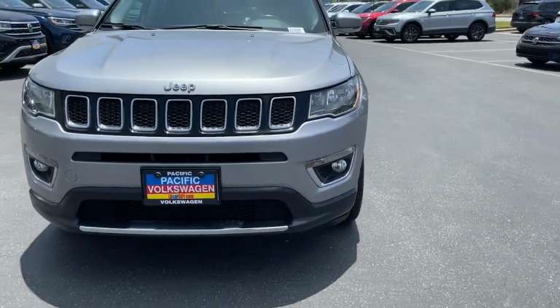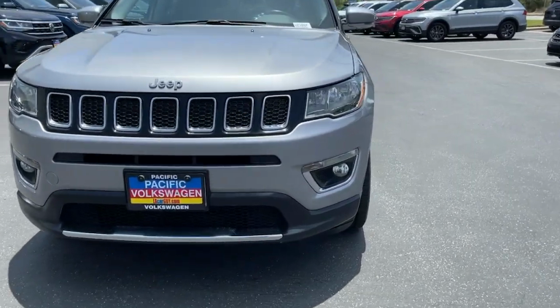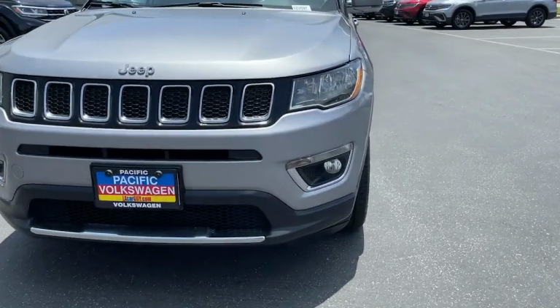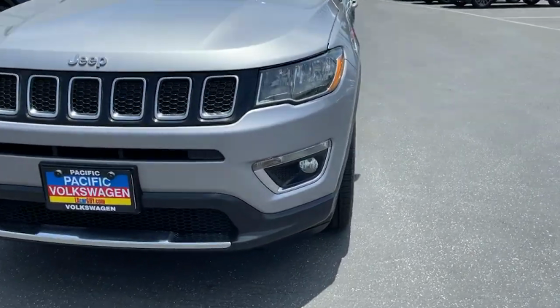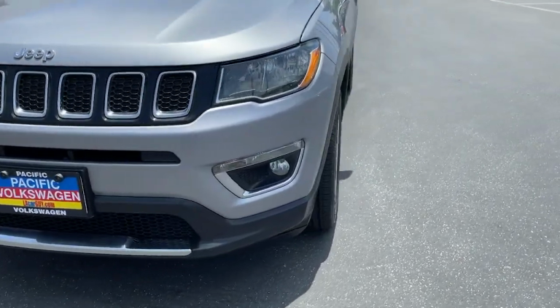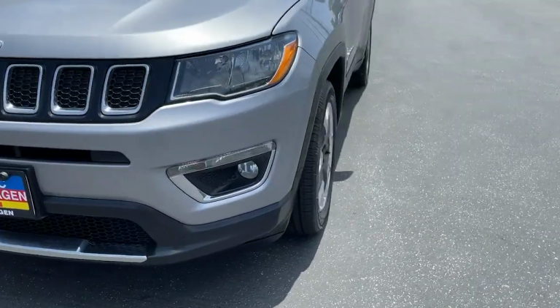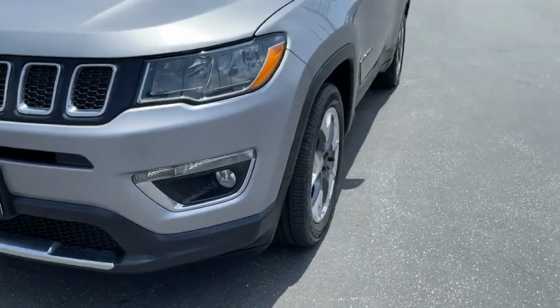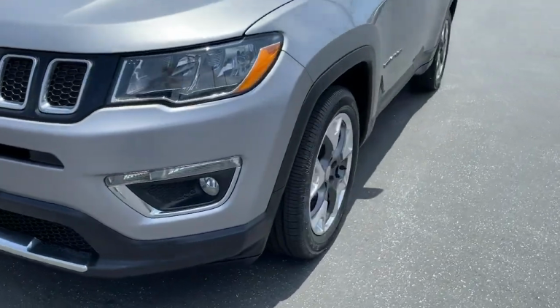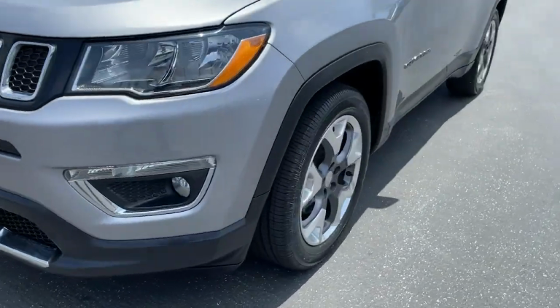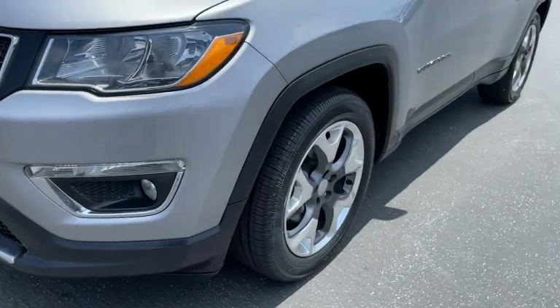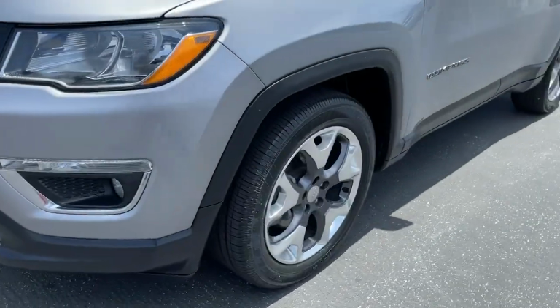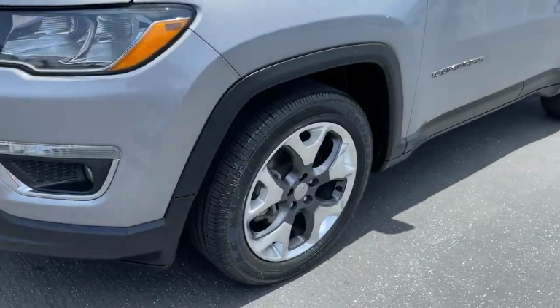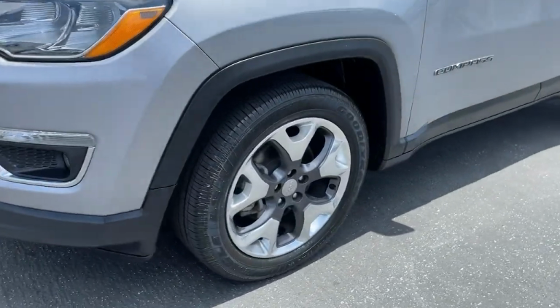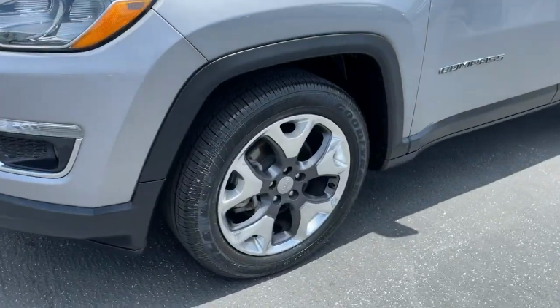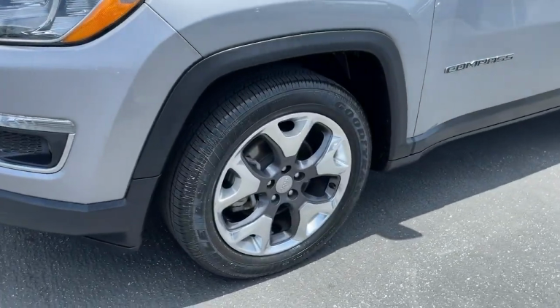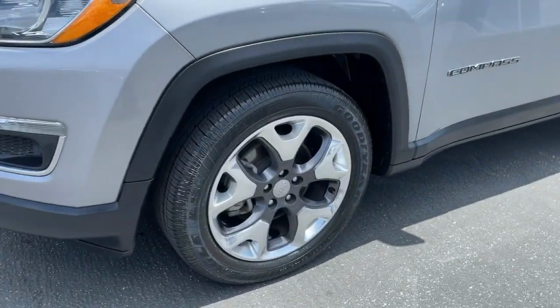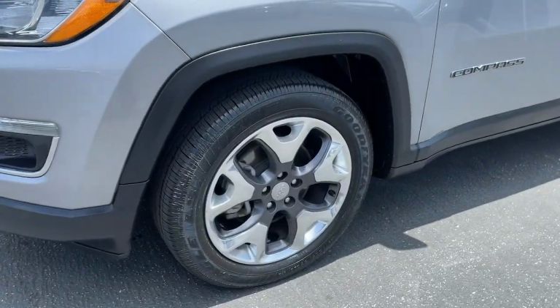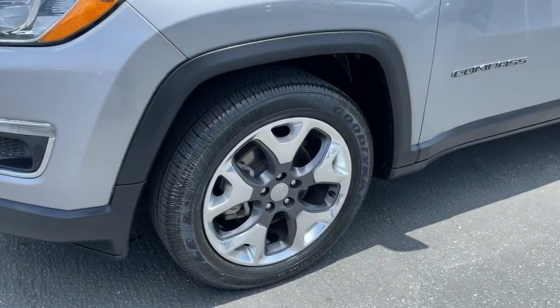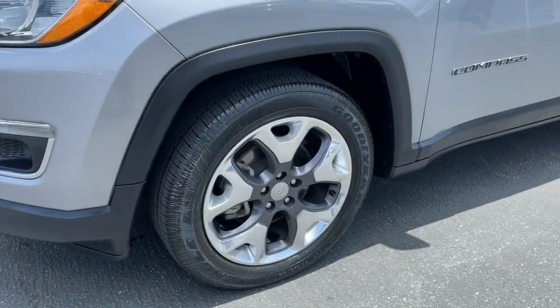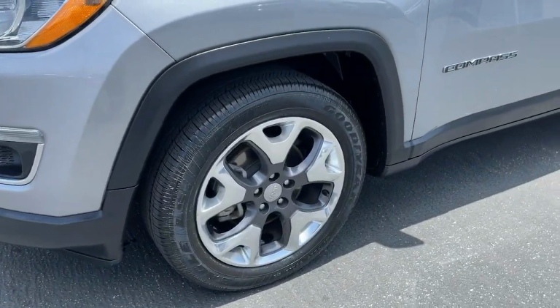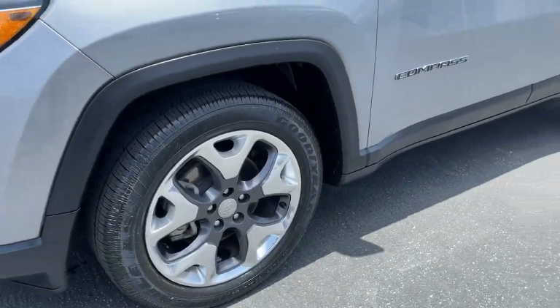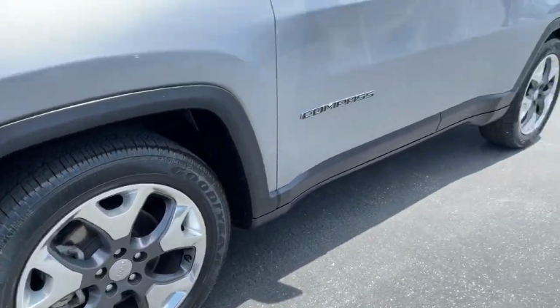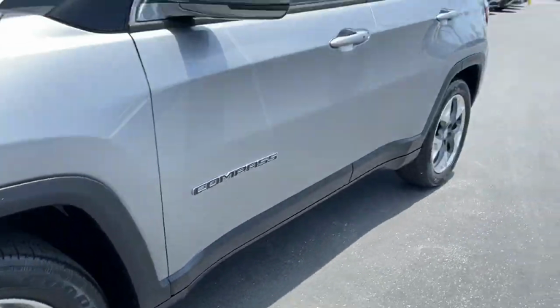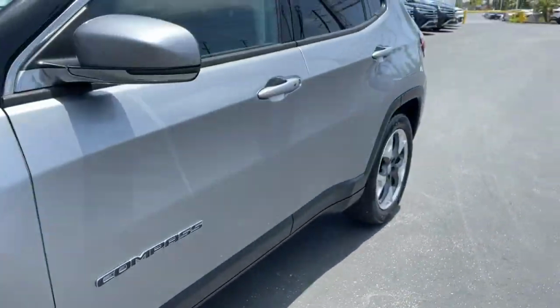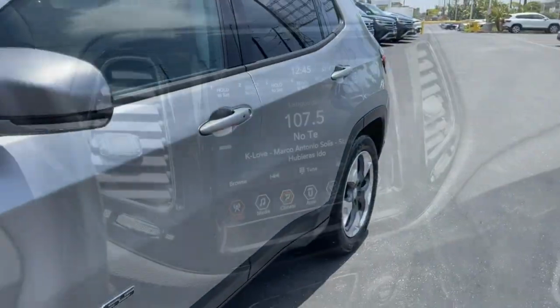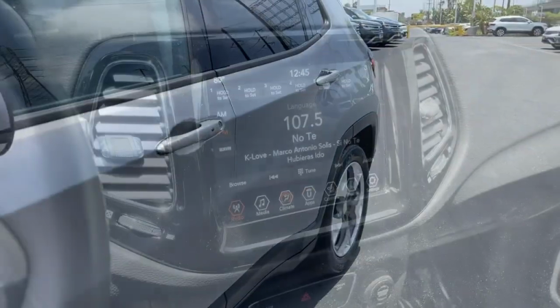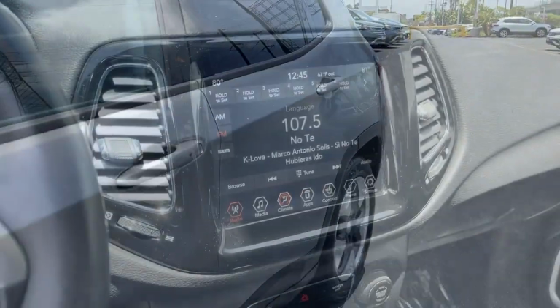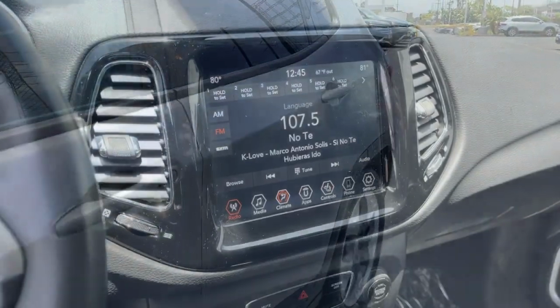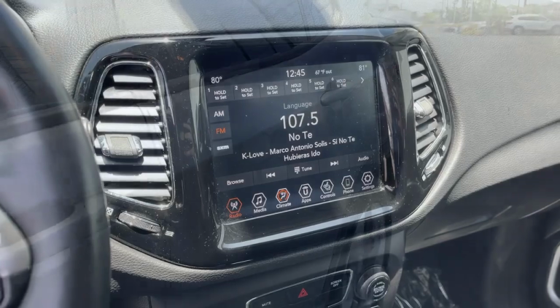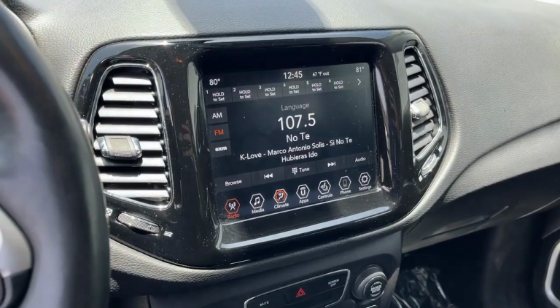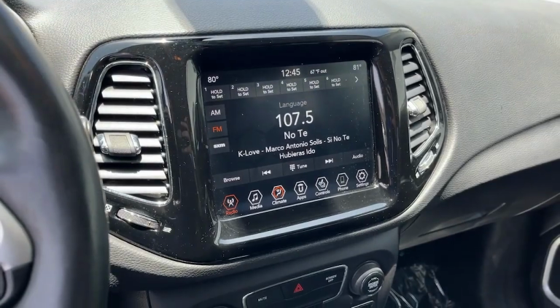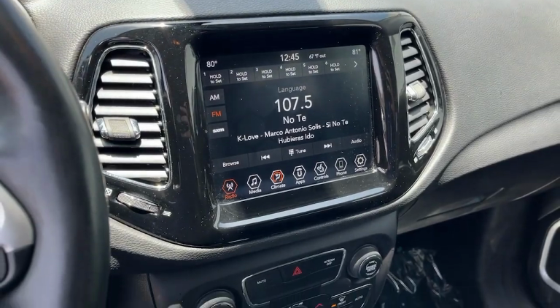It's the sophisticated beauty with bookish smarts. It's the Compass. Come in and drive it.